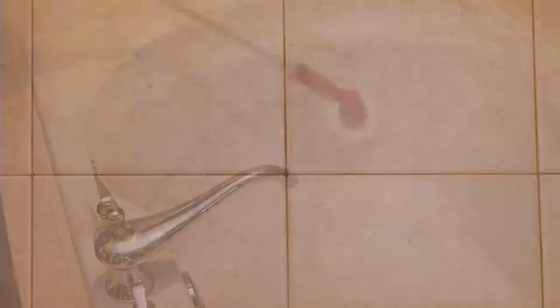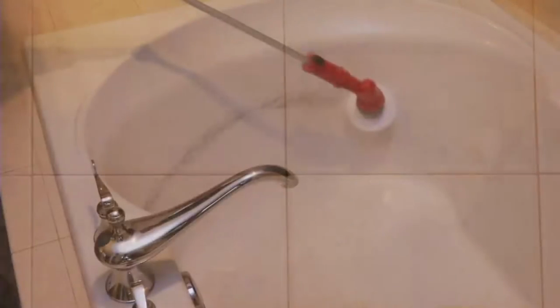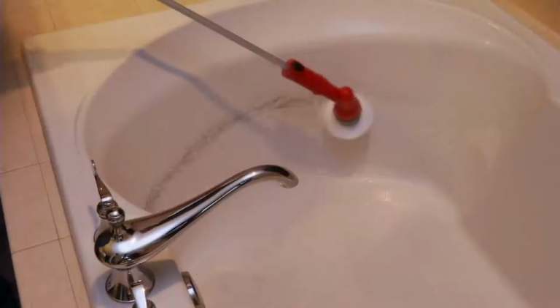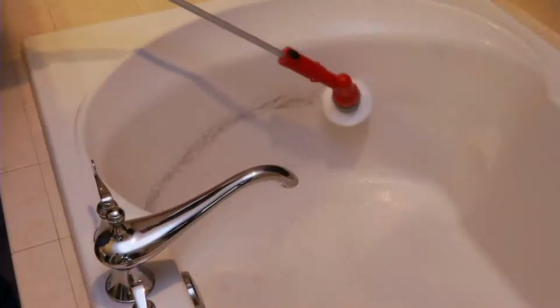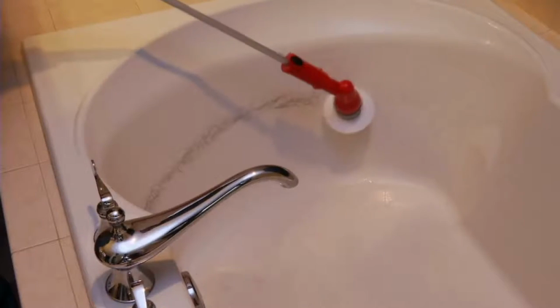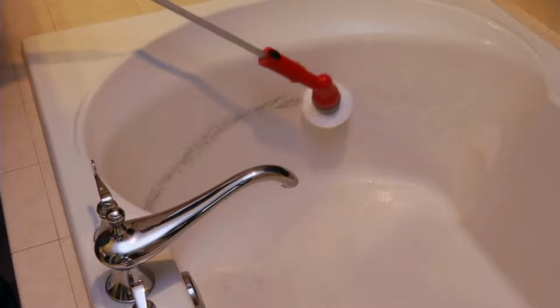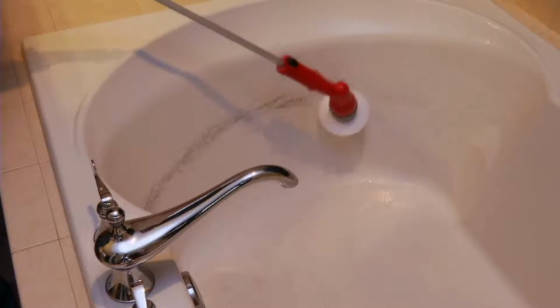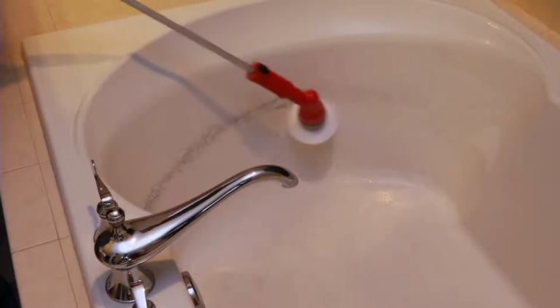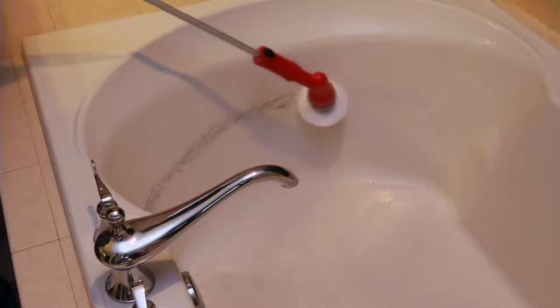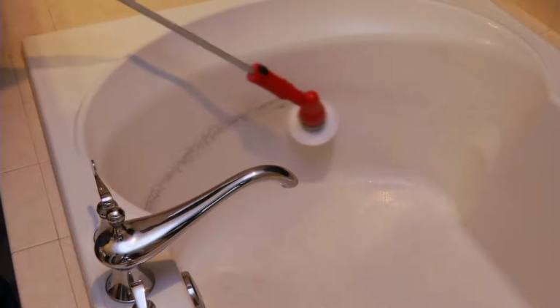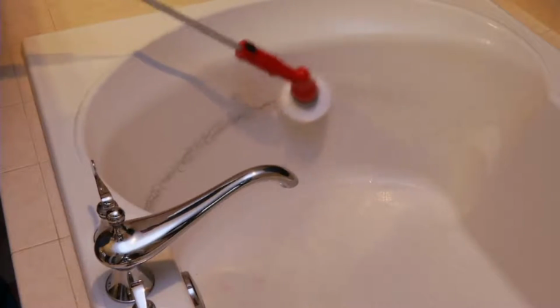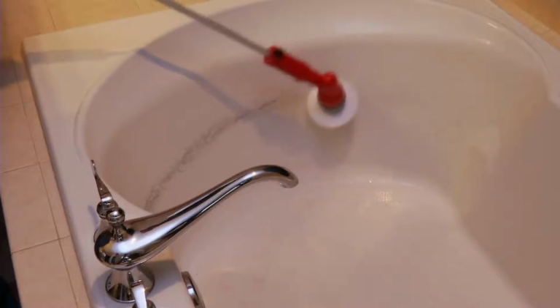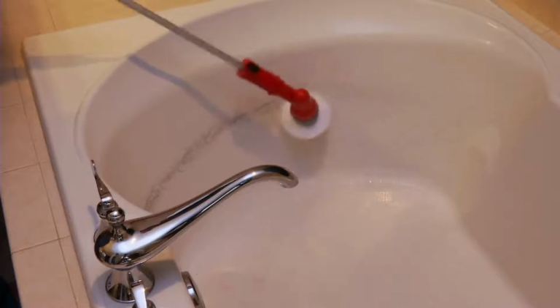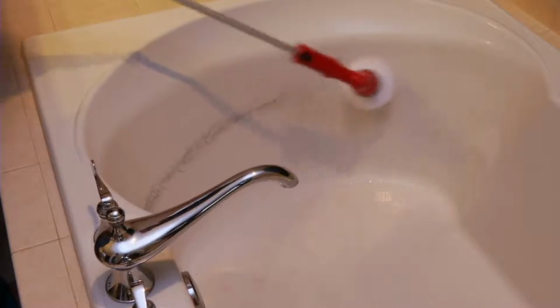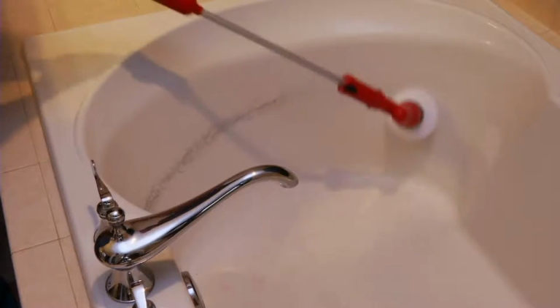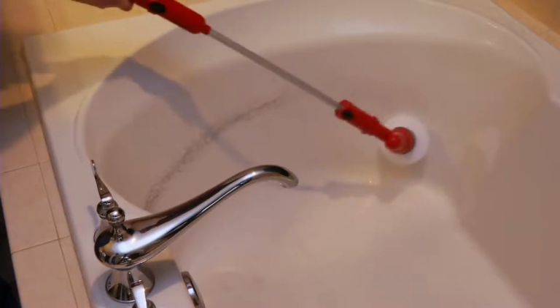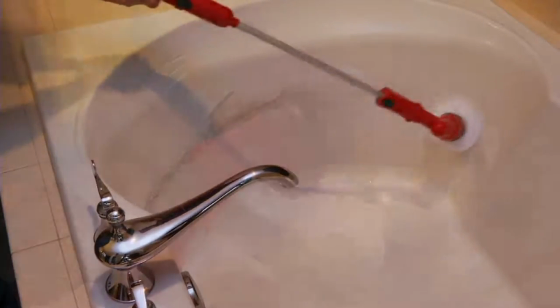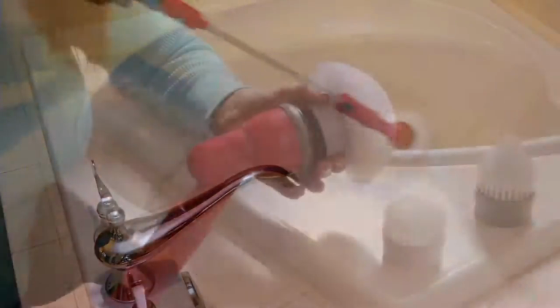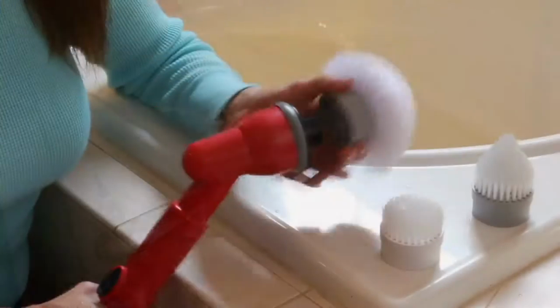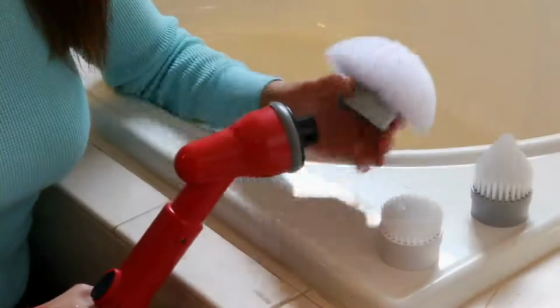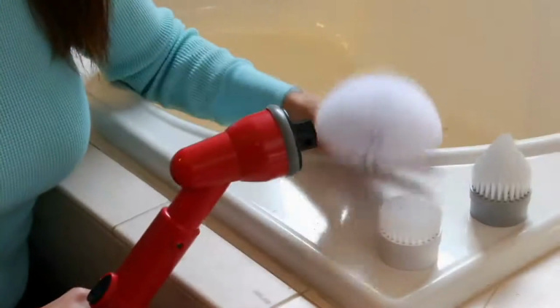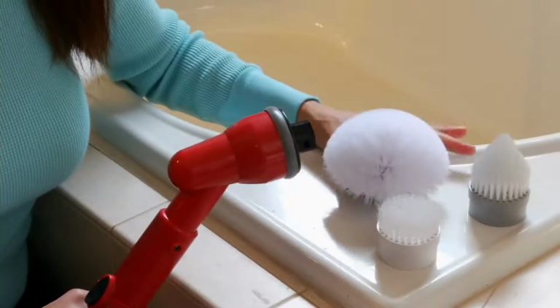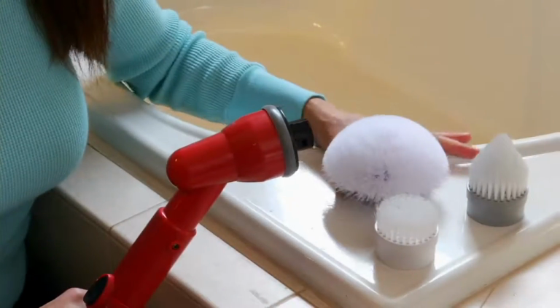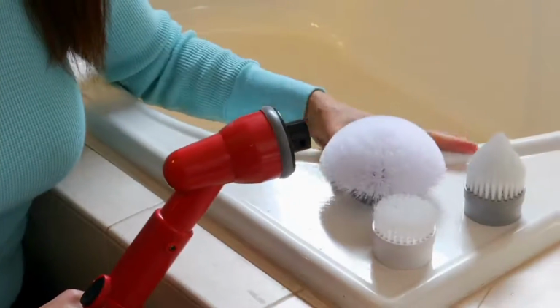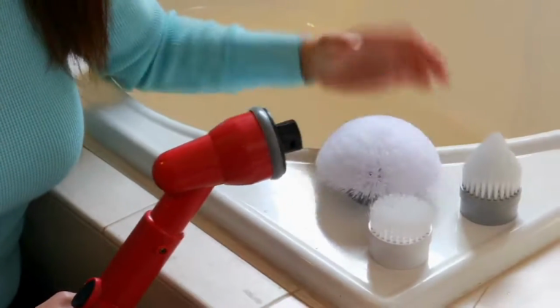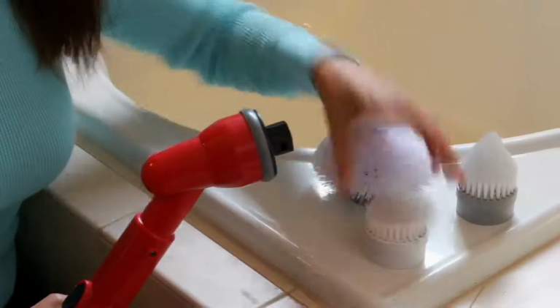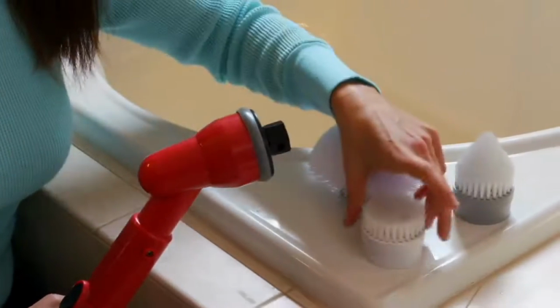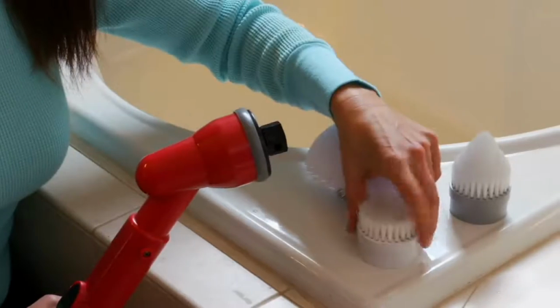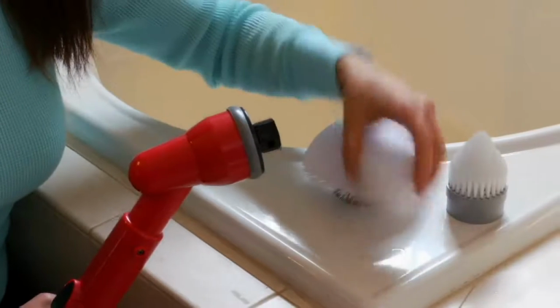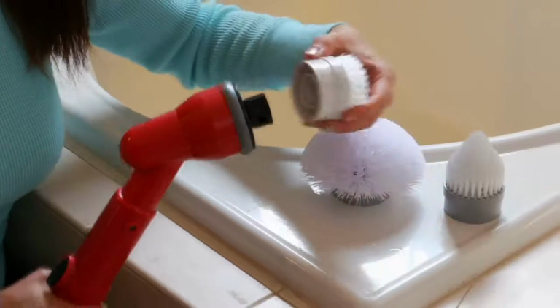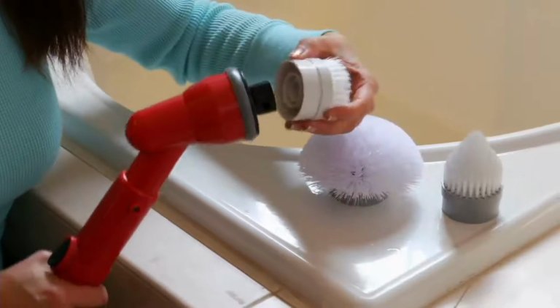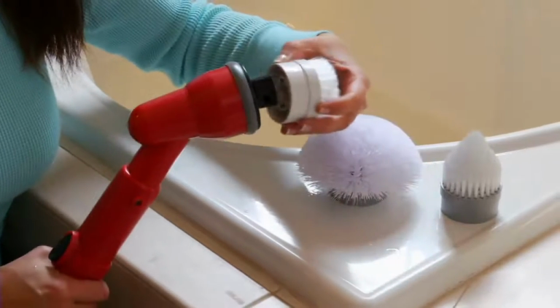You can clean your tub and tile thoroughly, effectively, and easily, and you can do it all for less than $40.